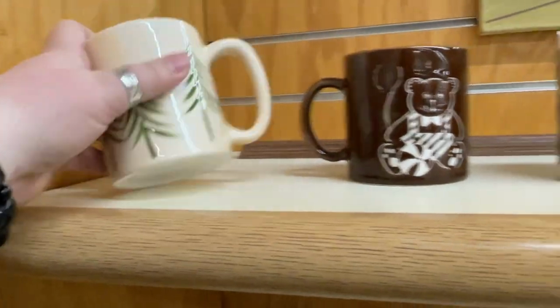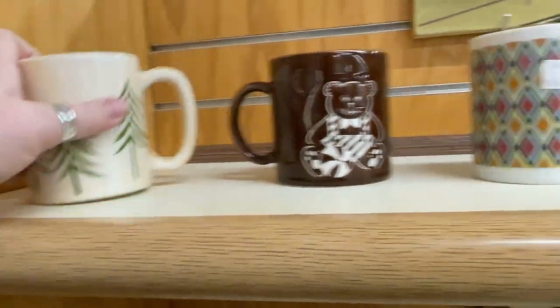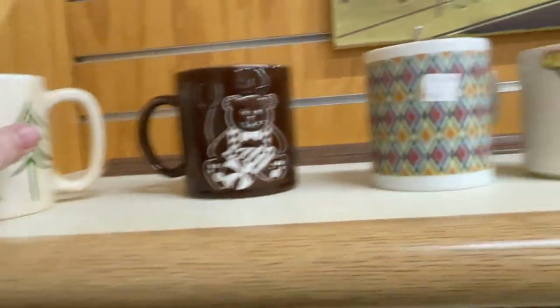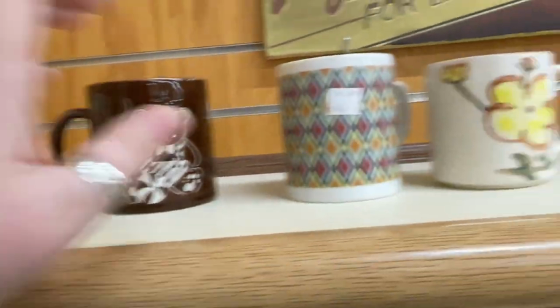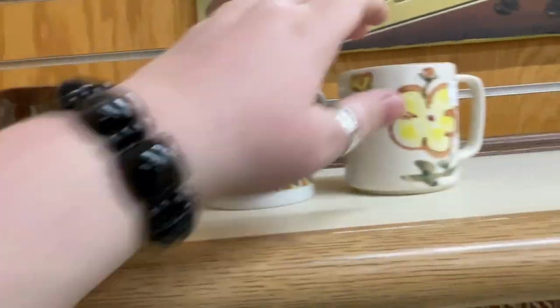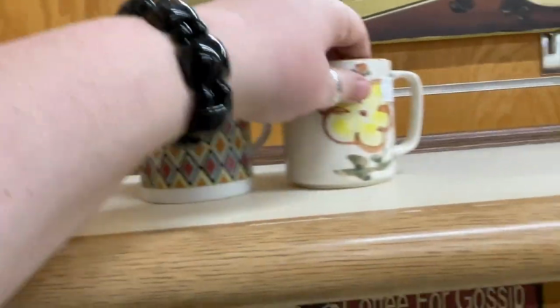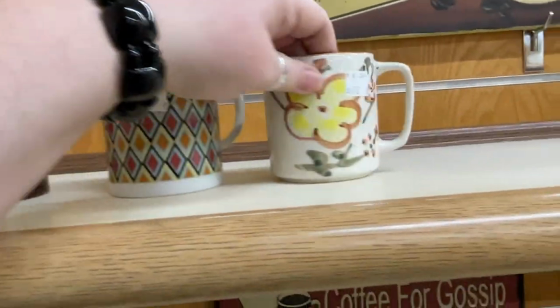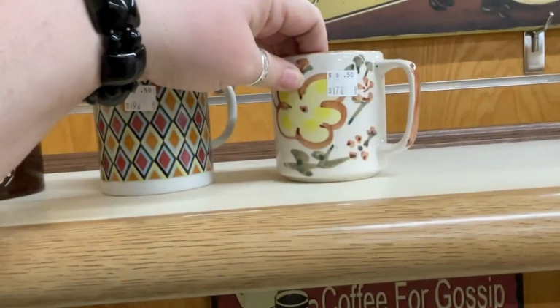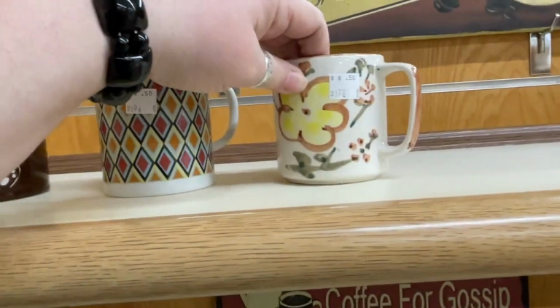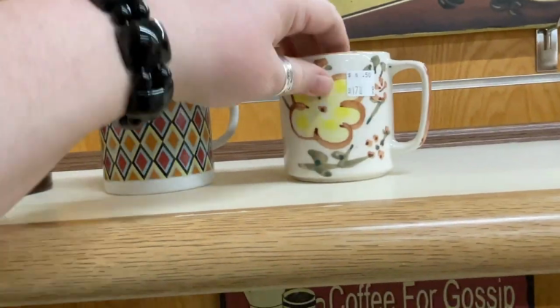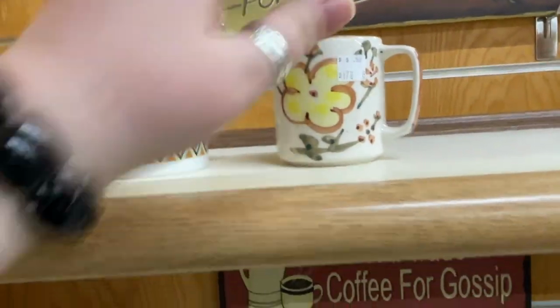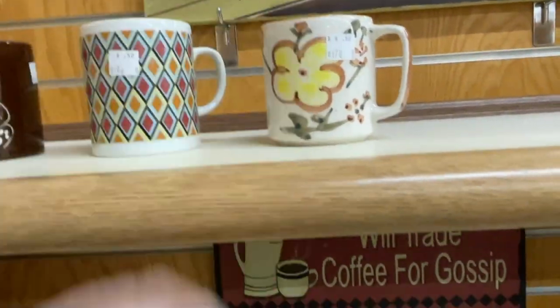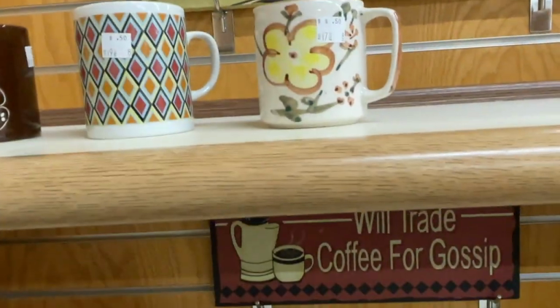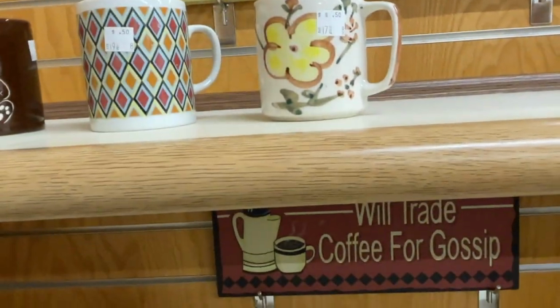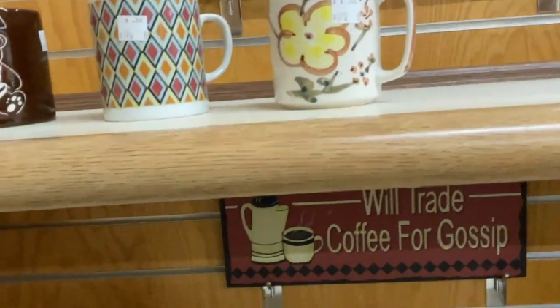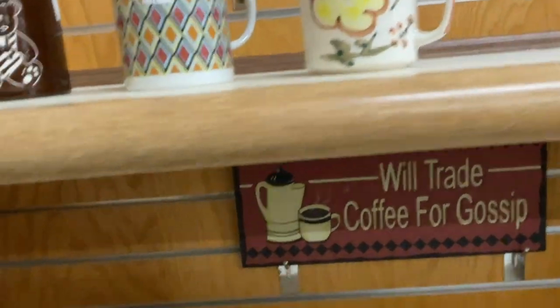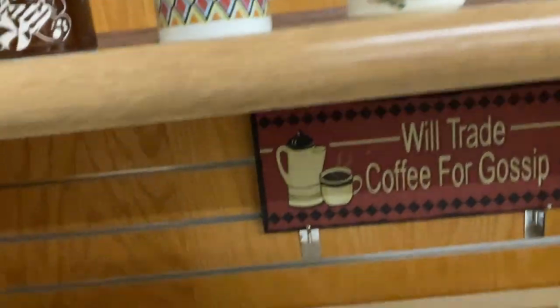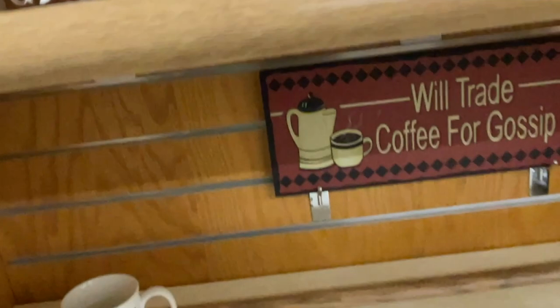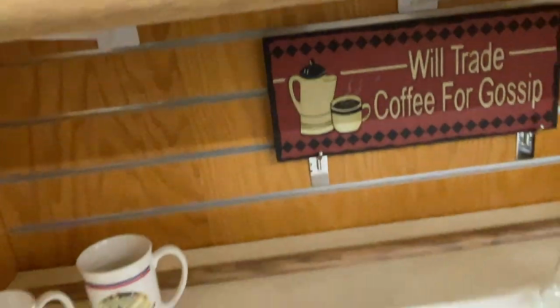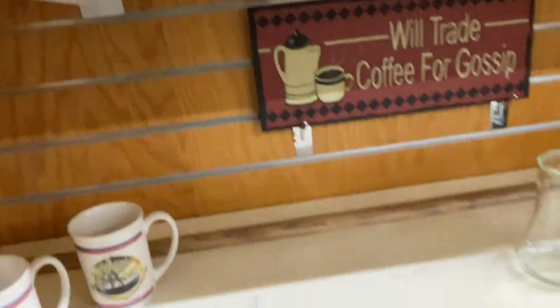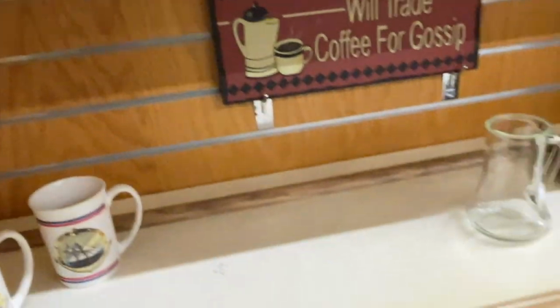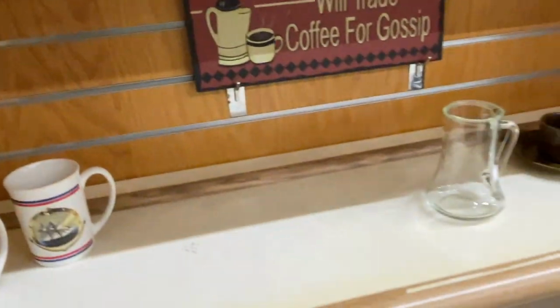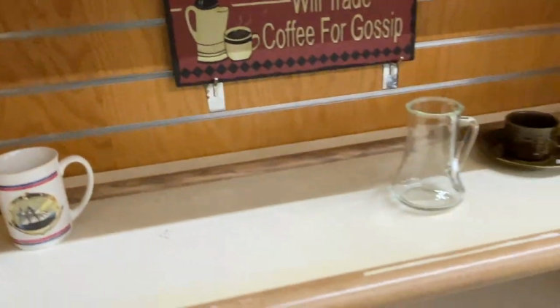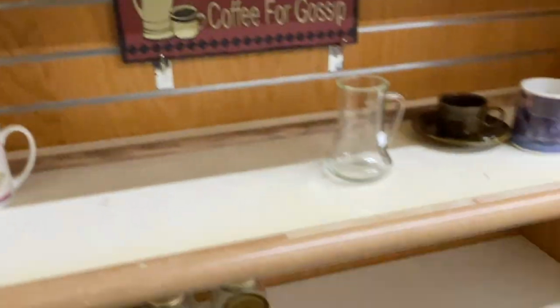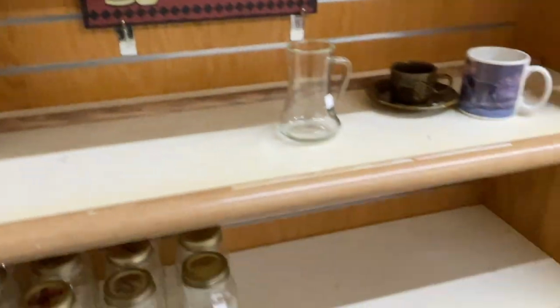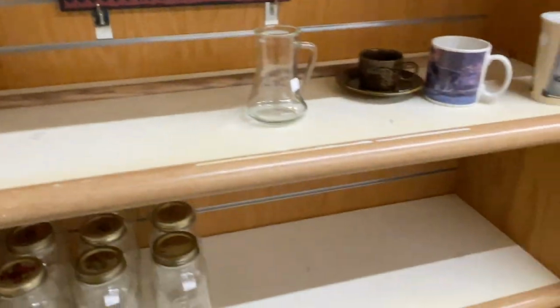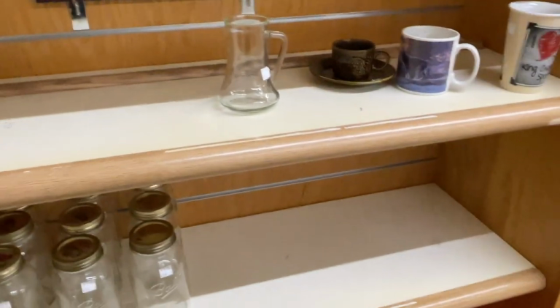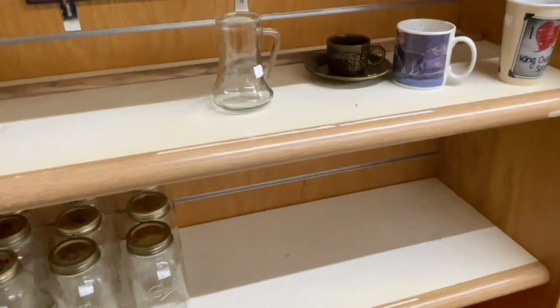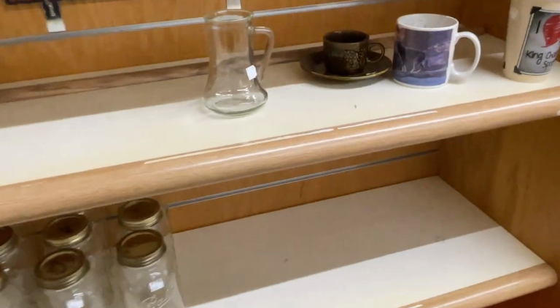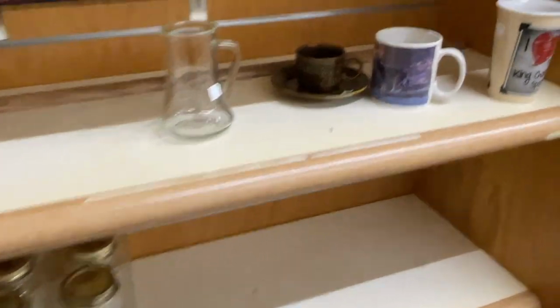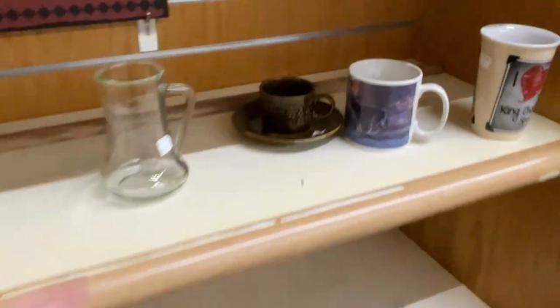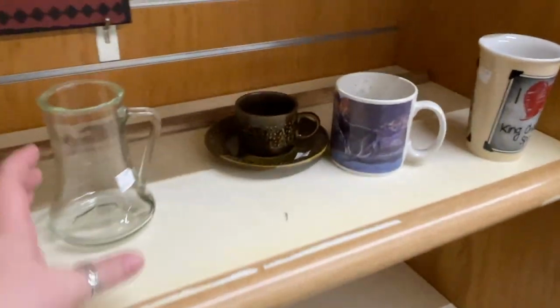There were some cute mugs over here — nothing too great.